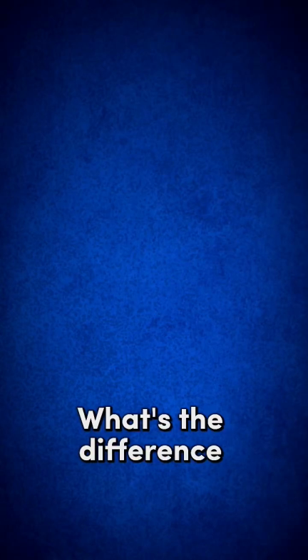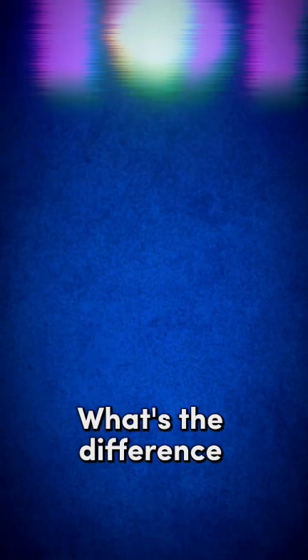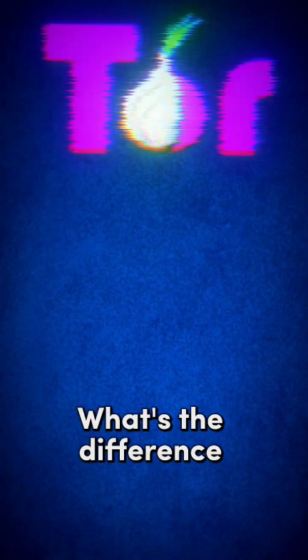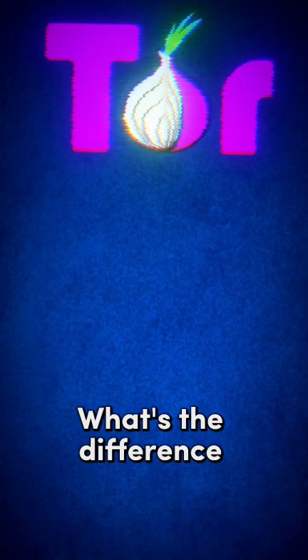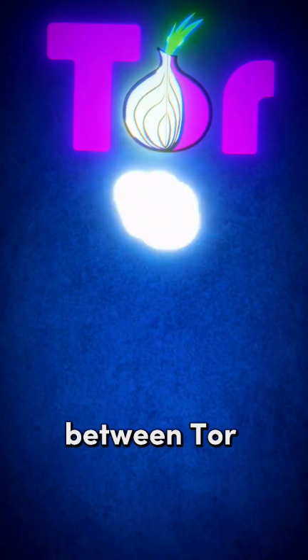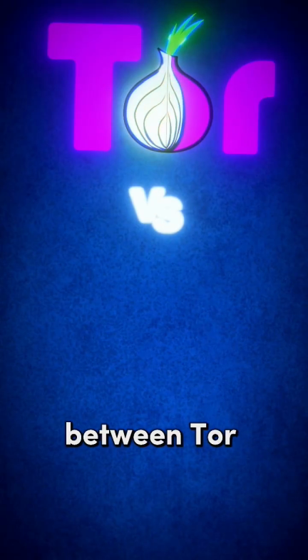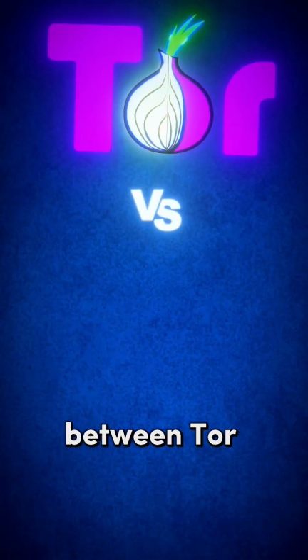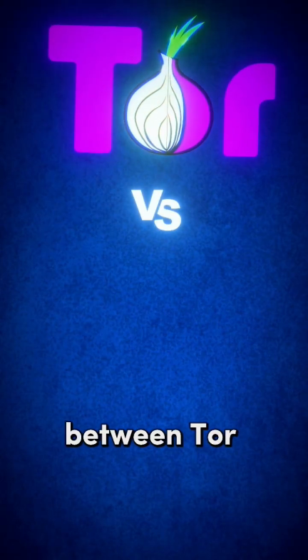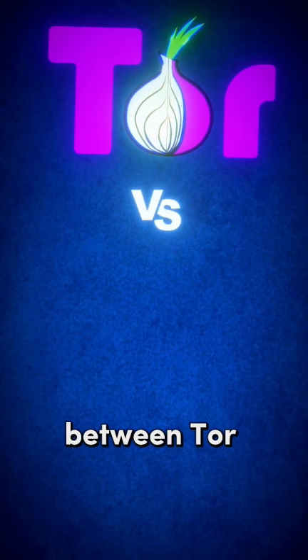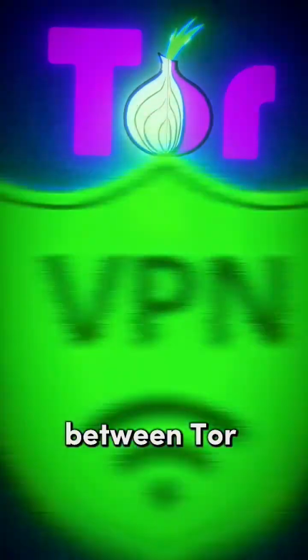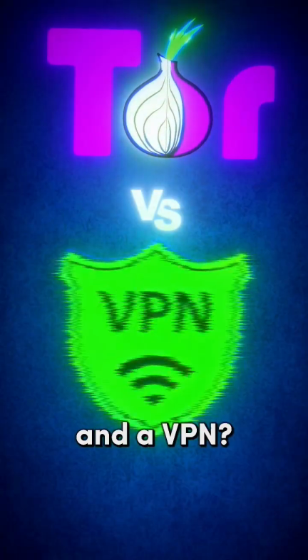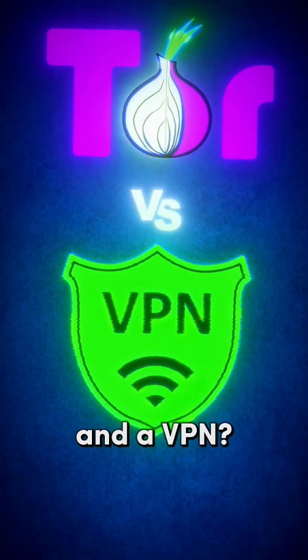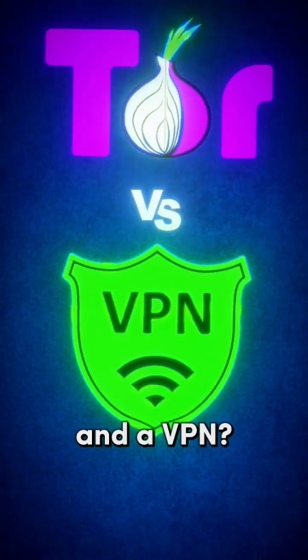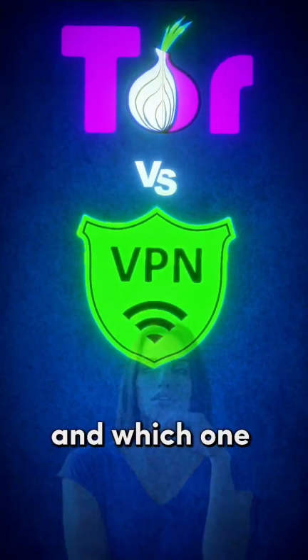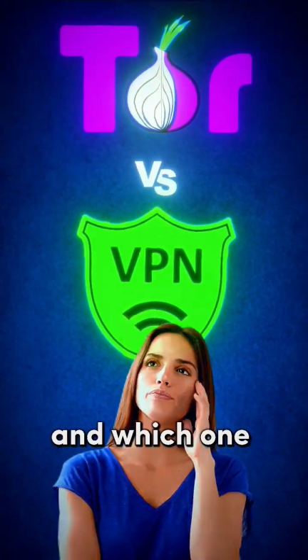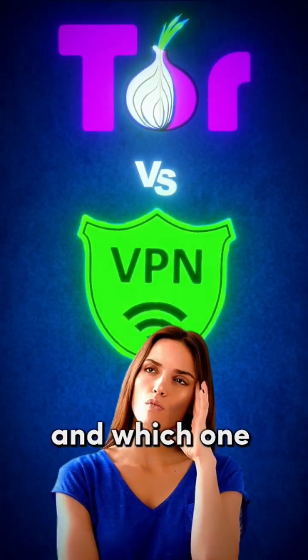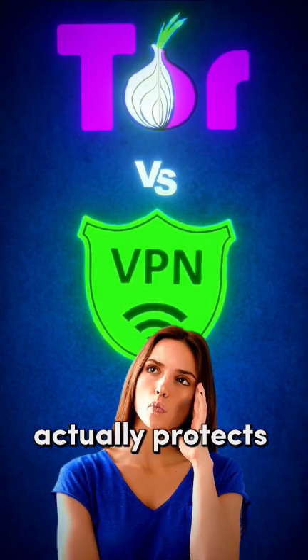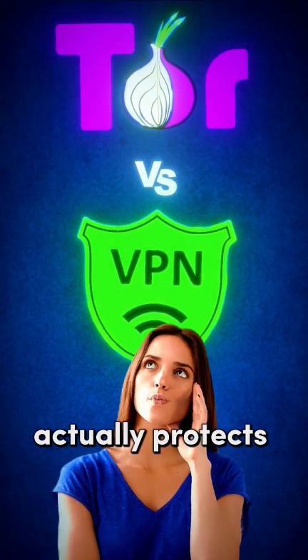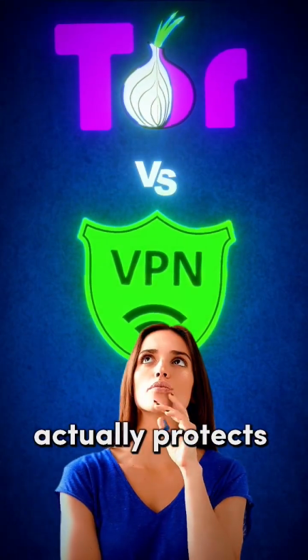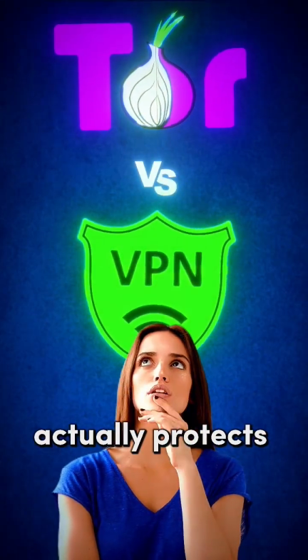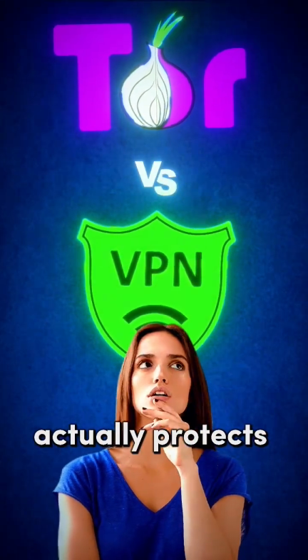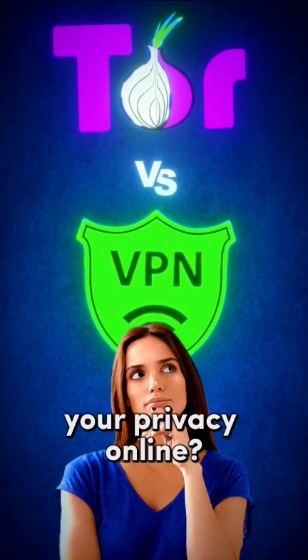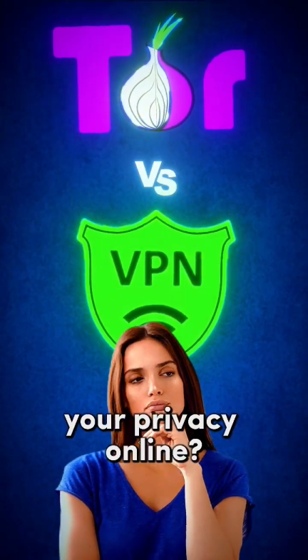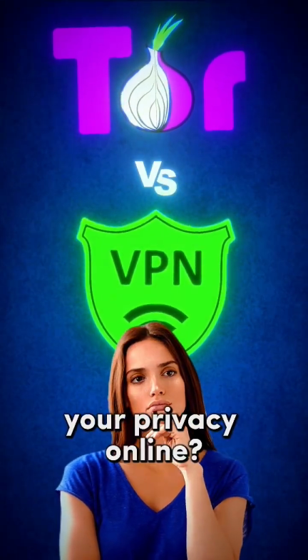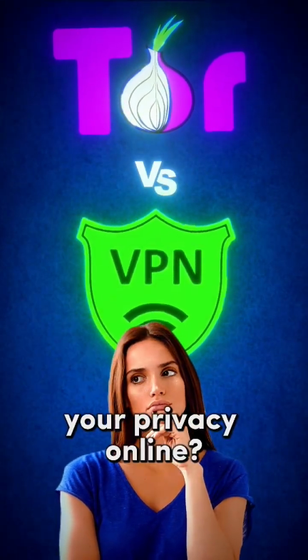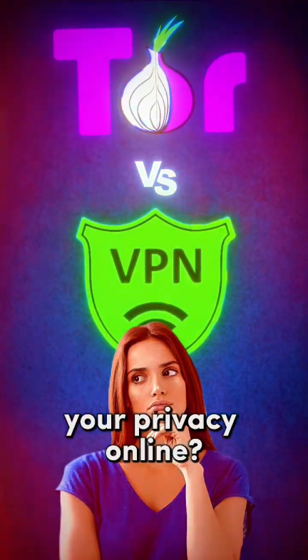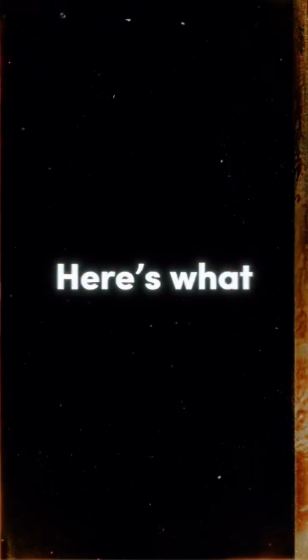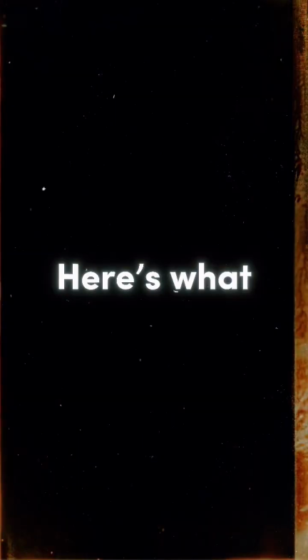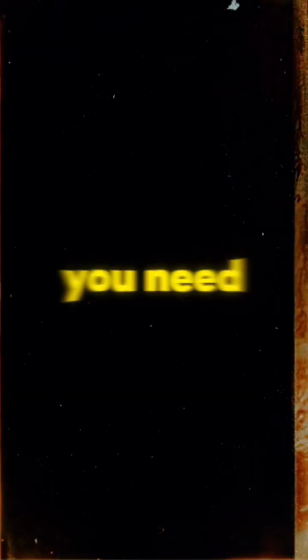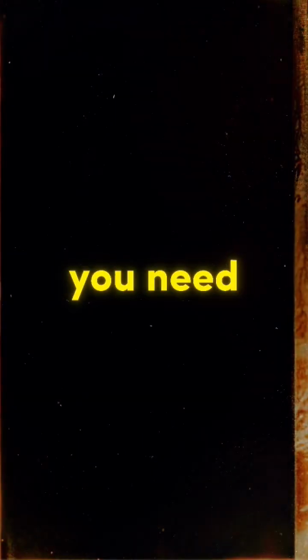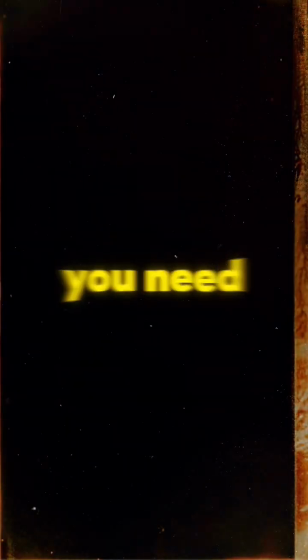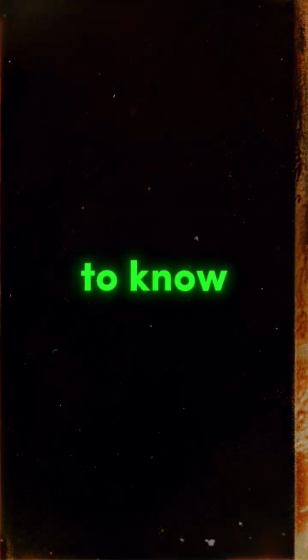What's the difference between Tor and a VPN? And which one actually protects your privacy online? Here's what you need to know.